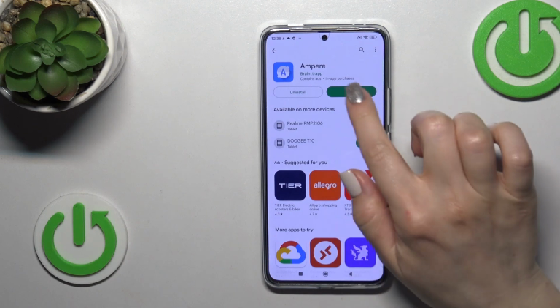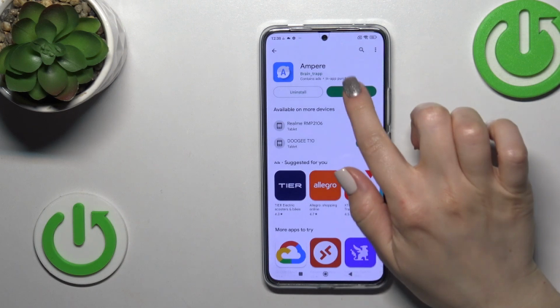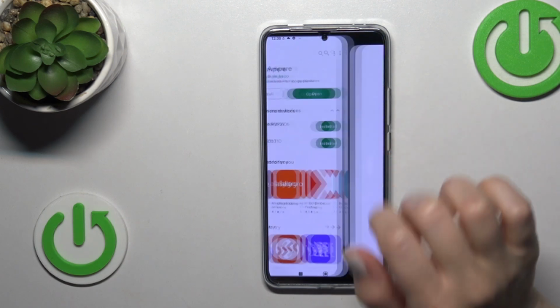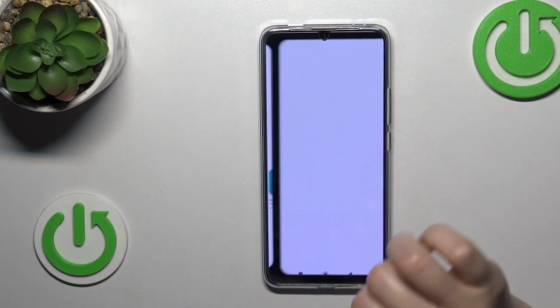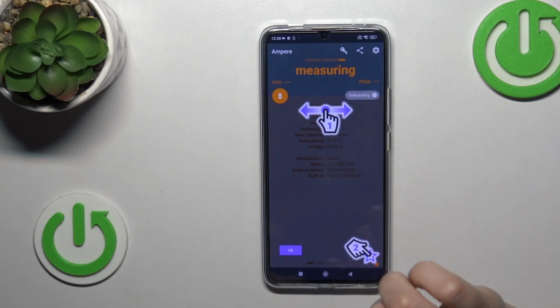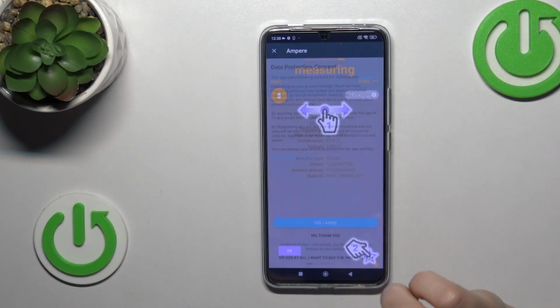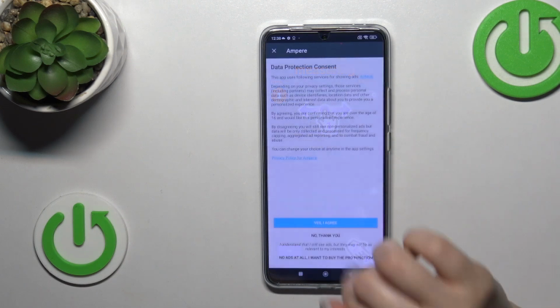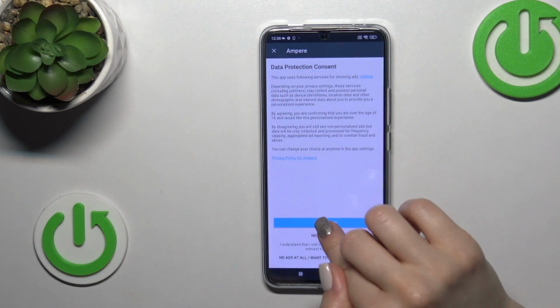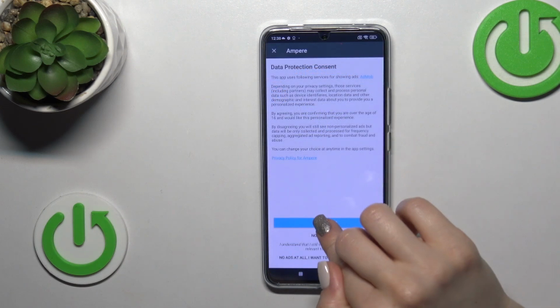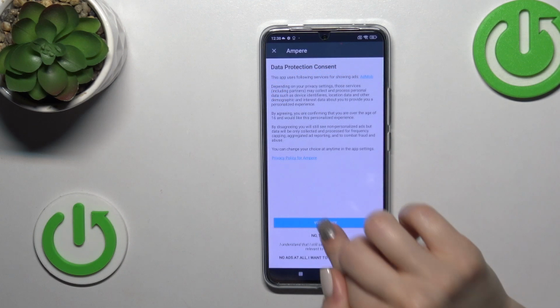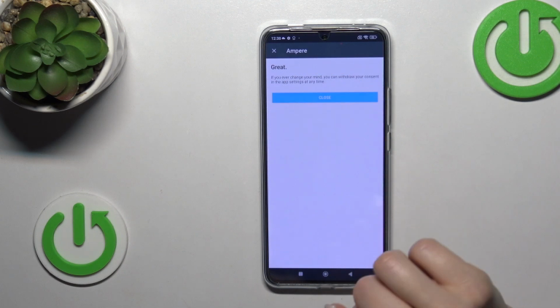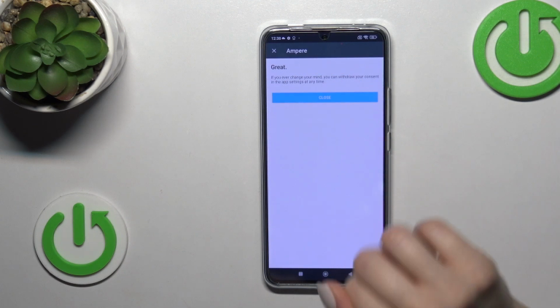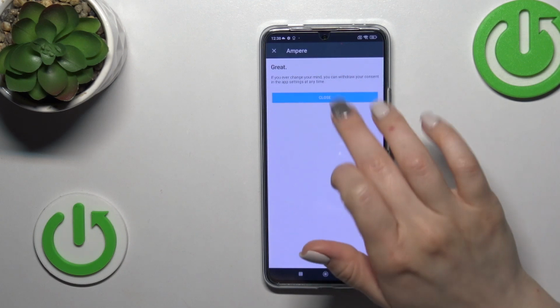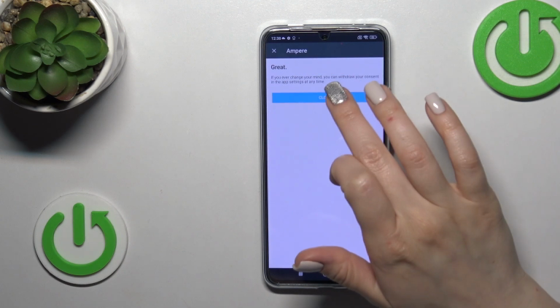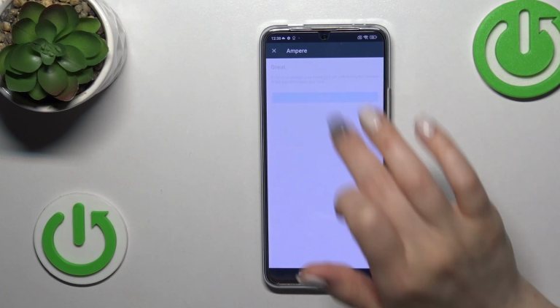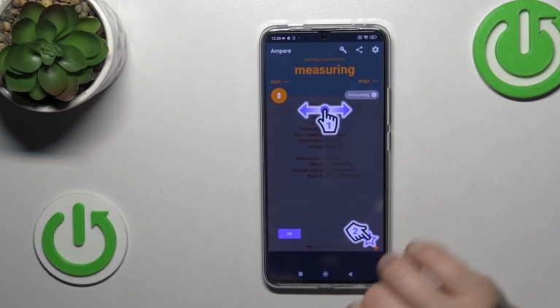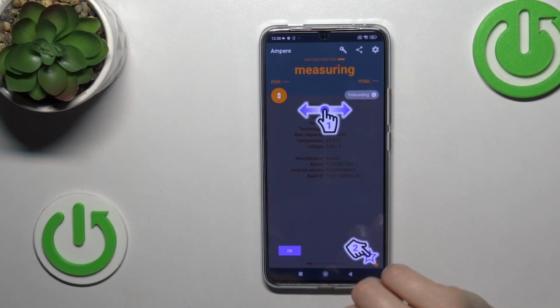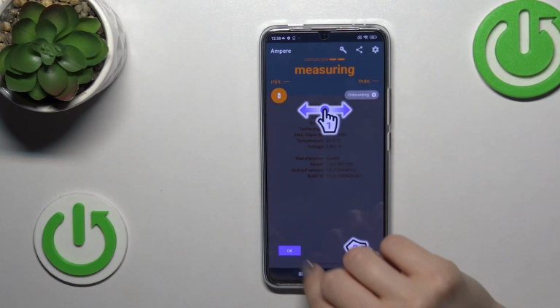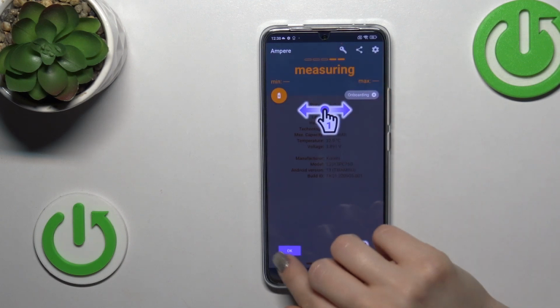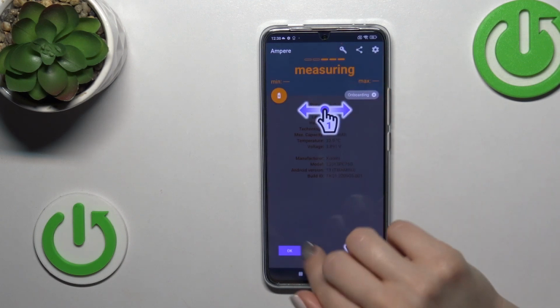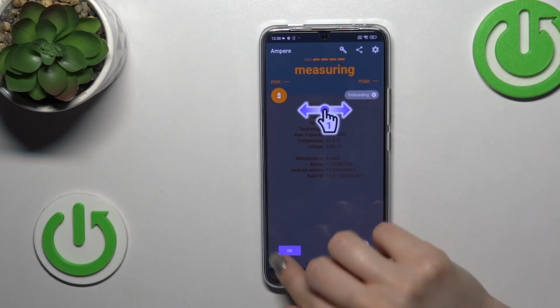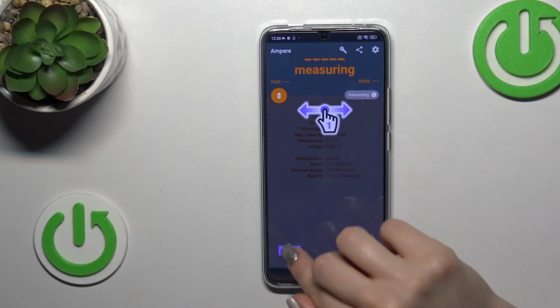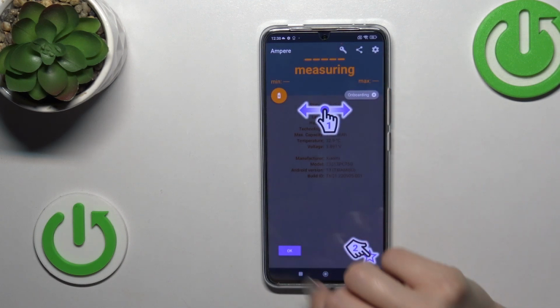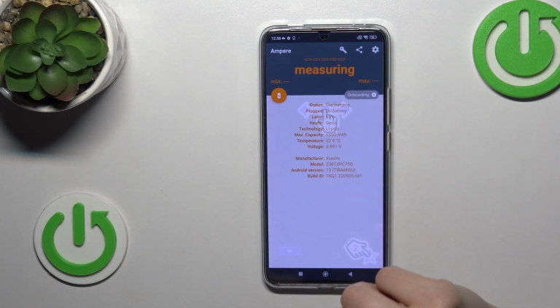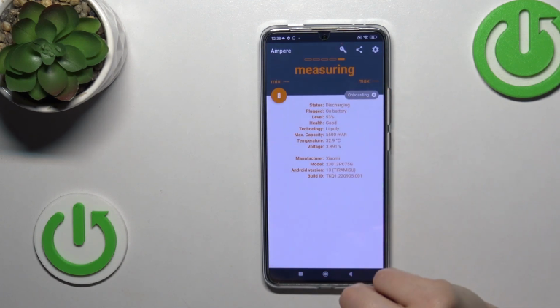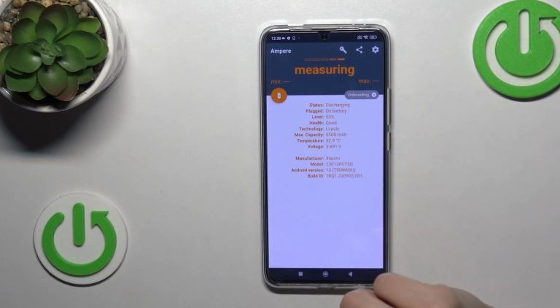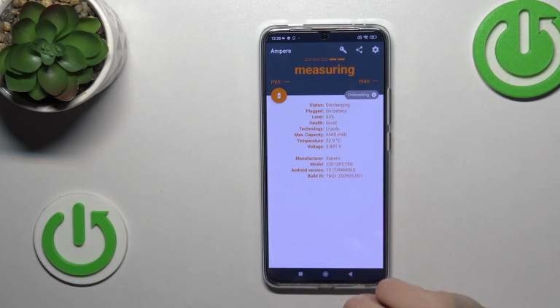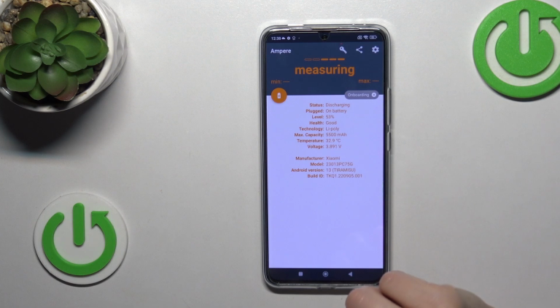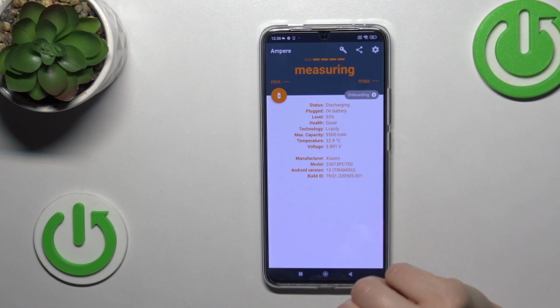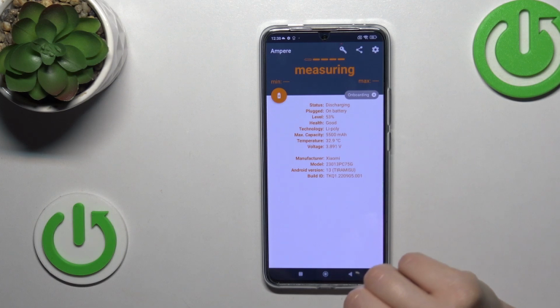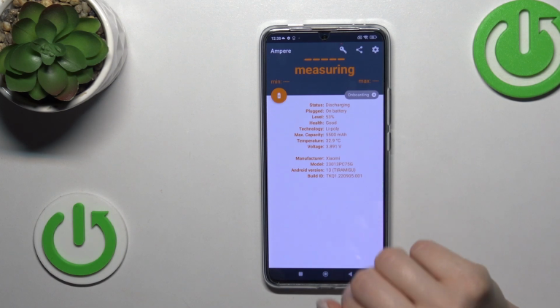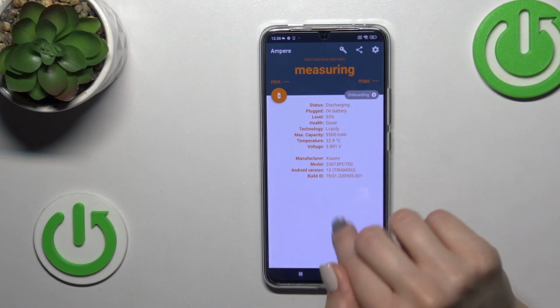After that, tap to open the app, click yes I agree, then pick close and tap OK on the bottom left corner.